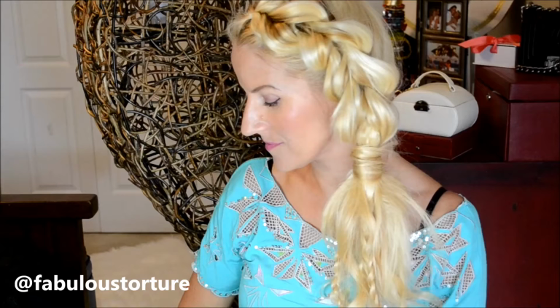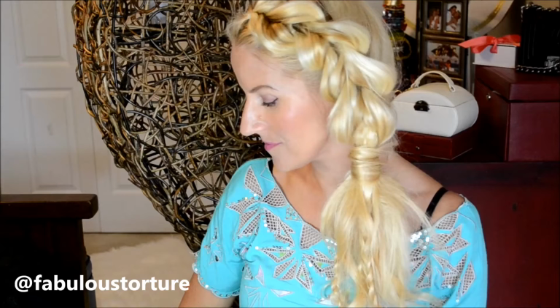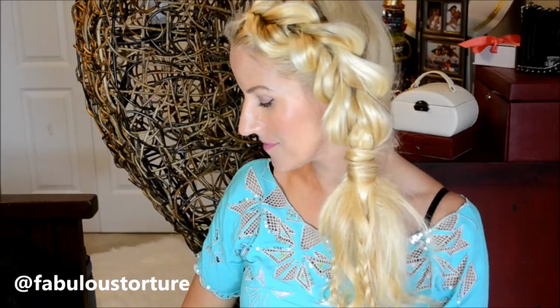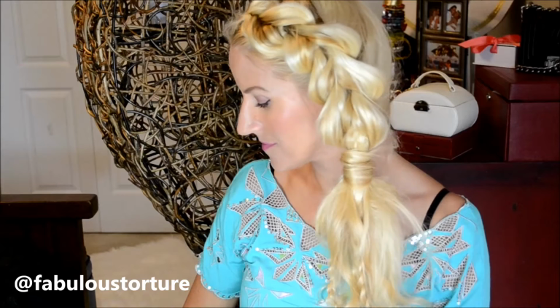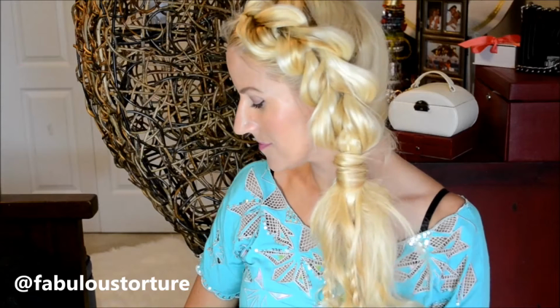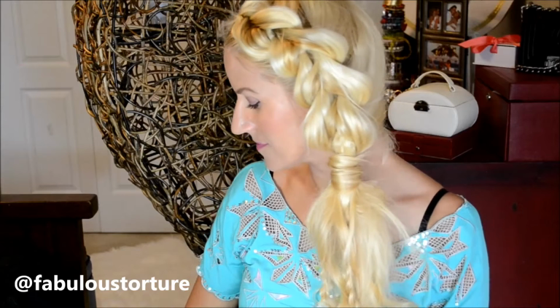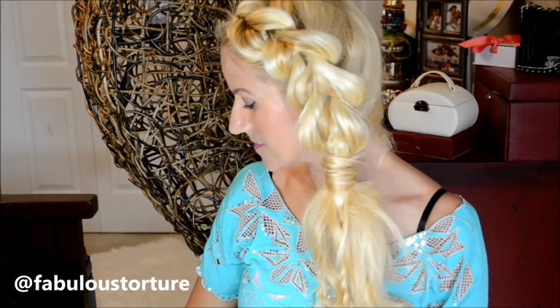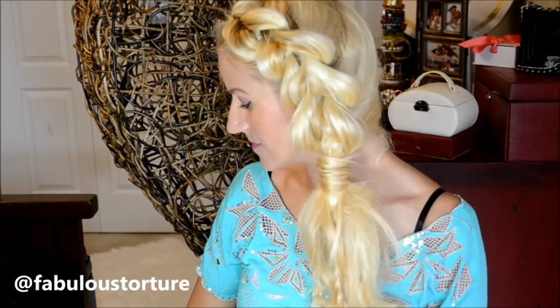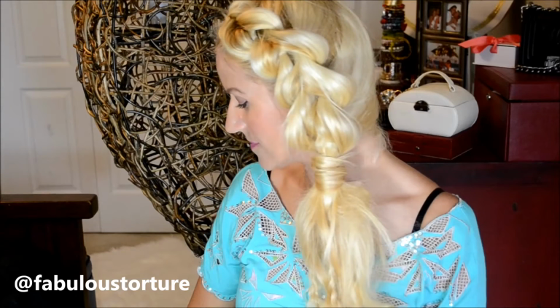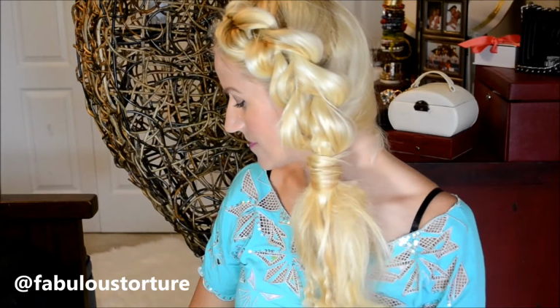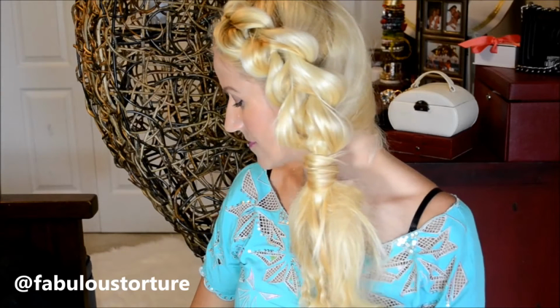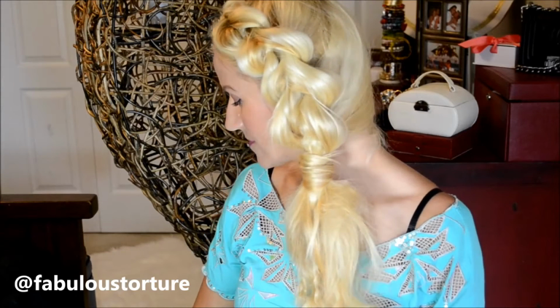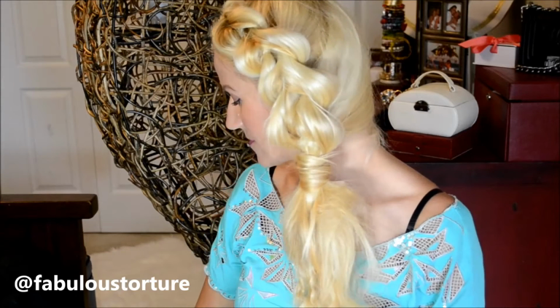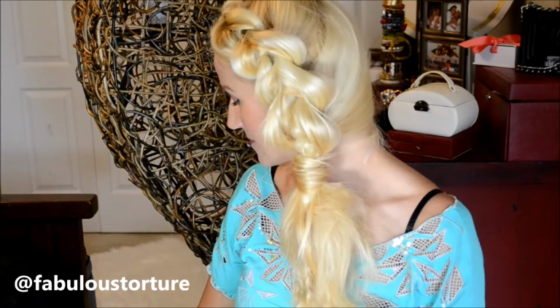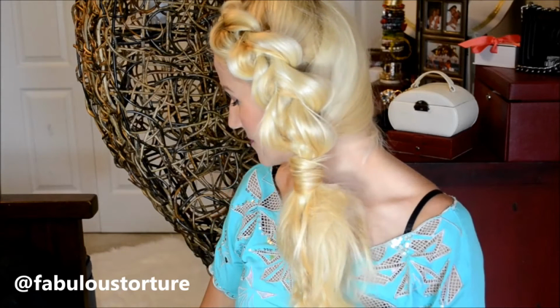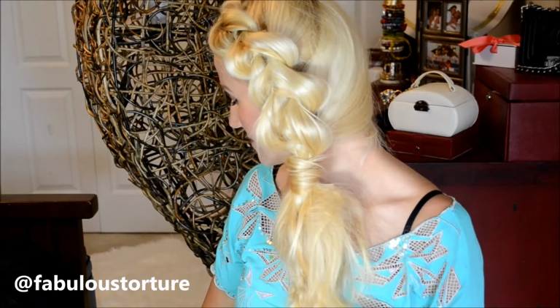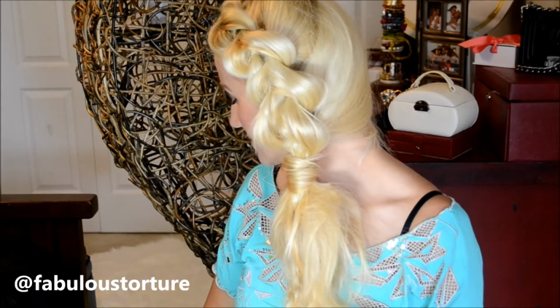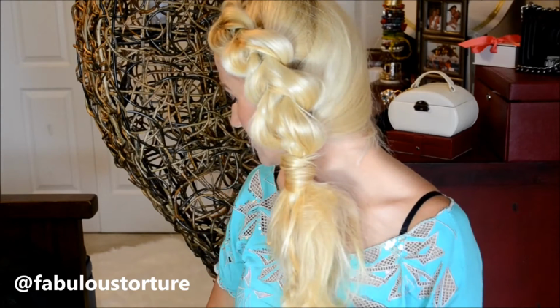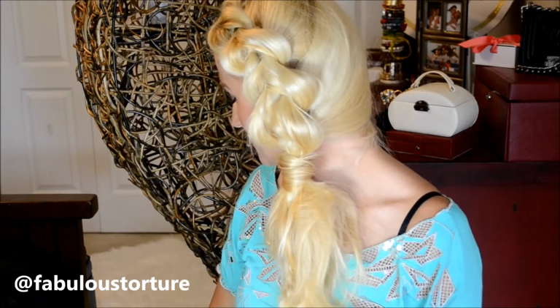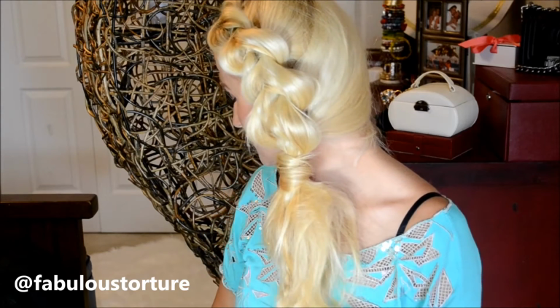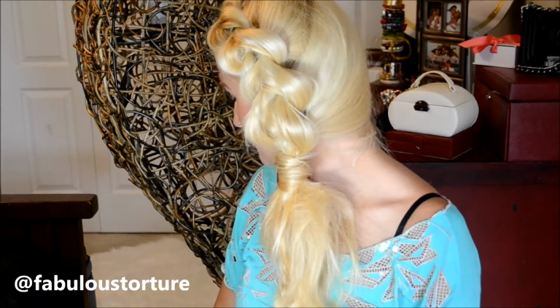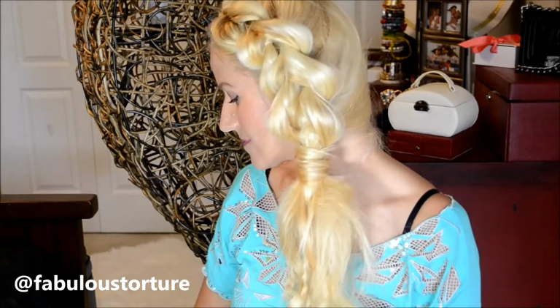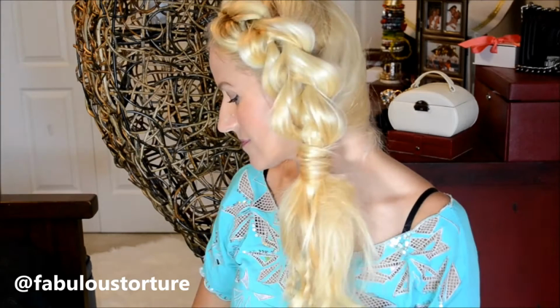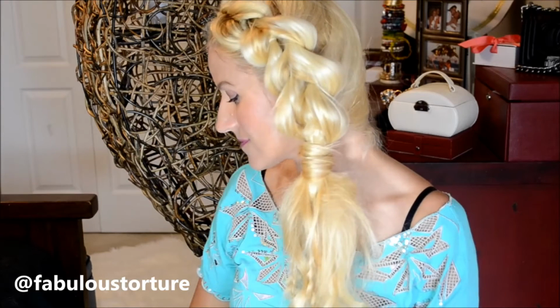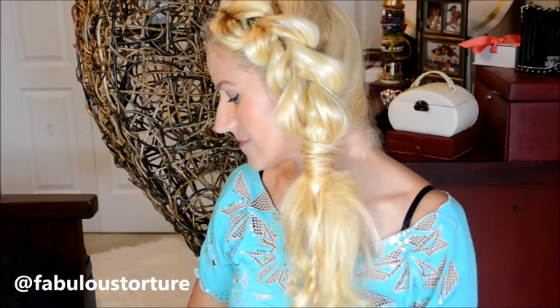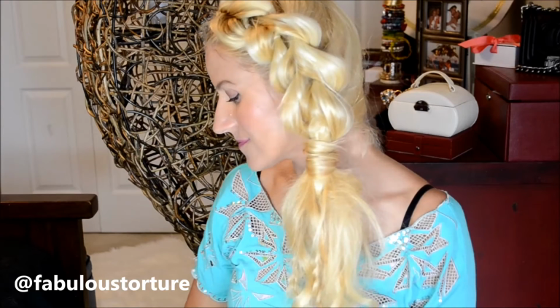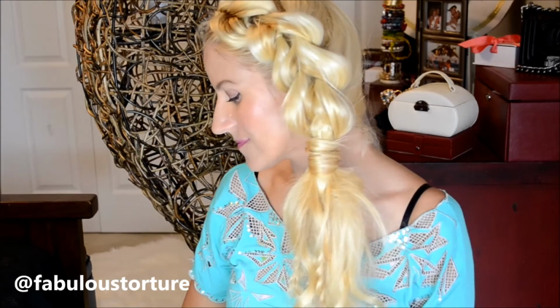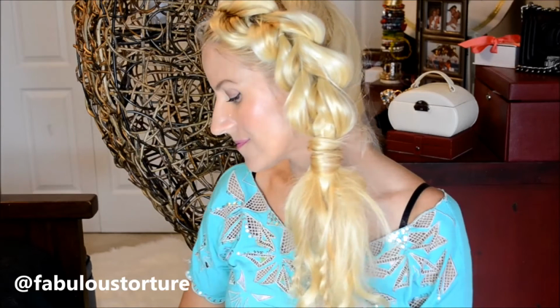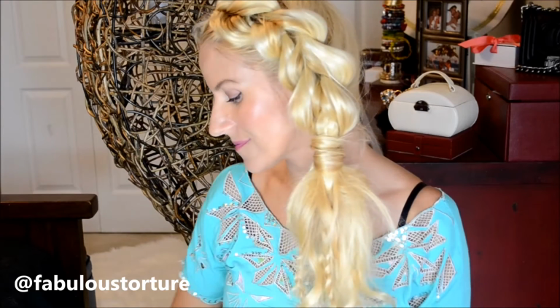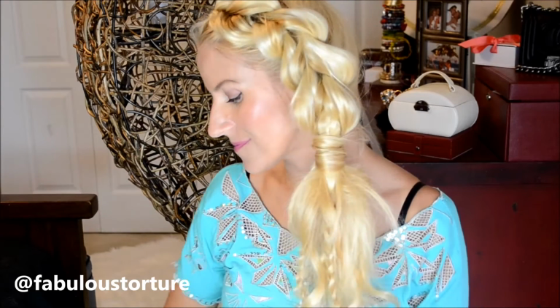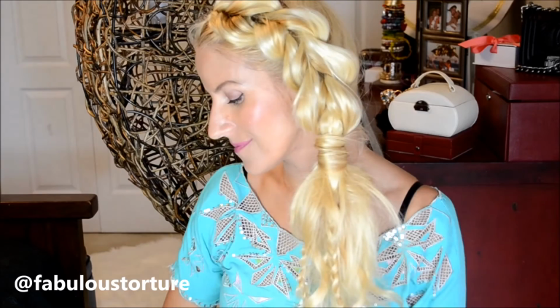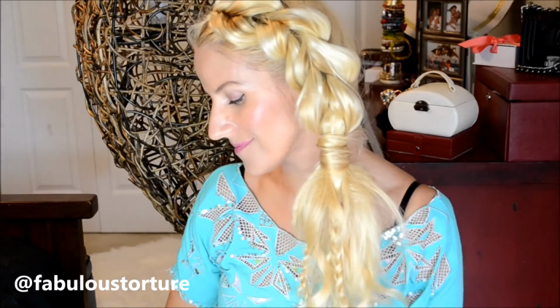Hey guys, it's Andrea and today I'm going to show you how to do this side pull through half up braid.